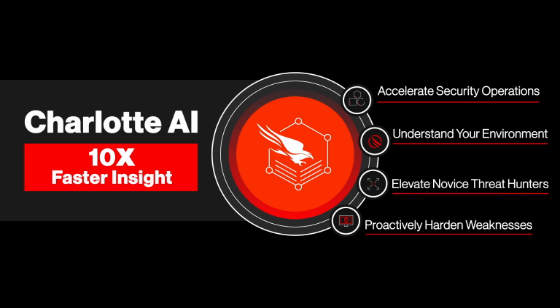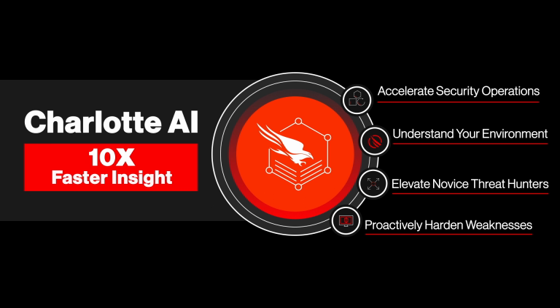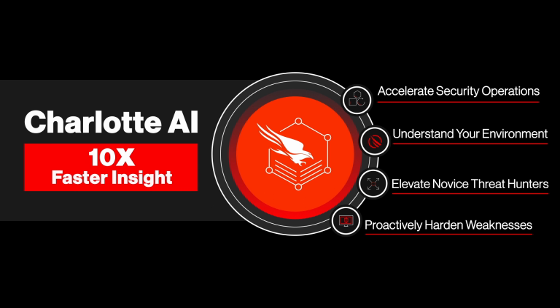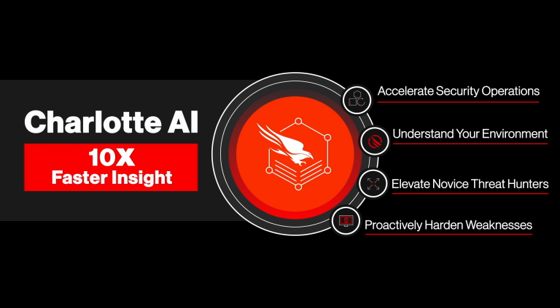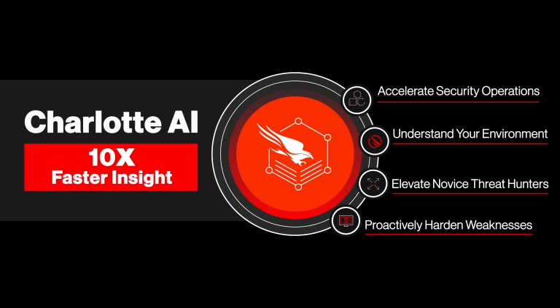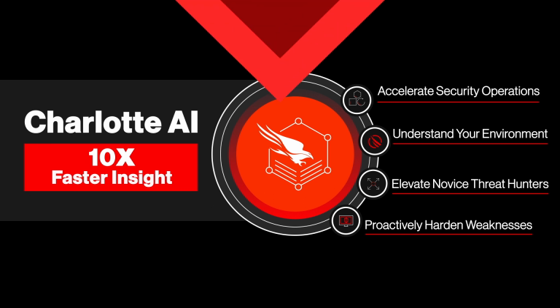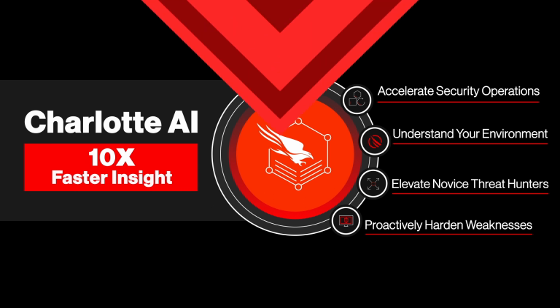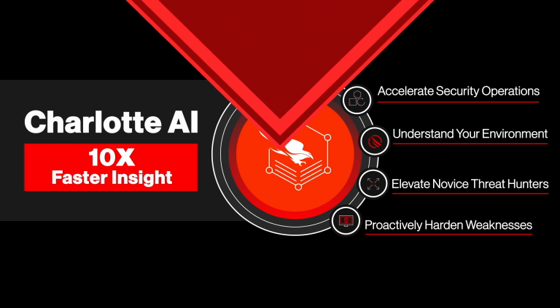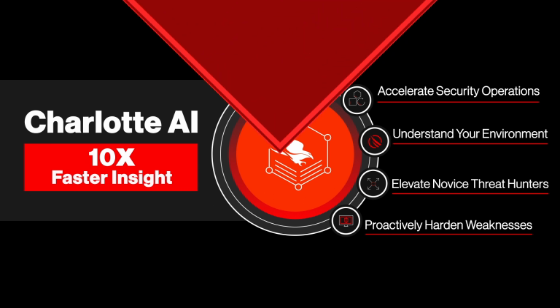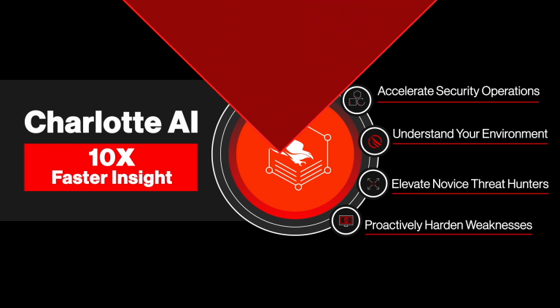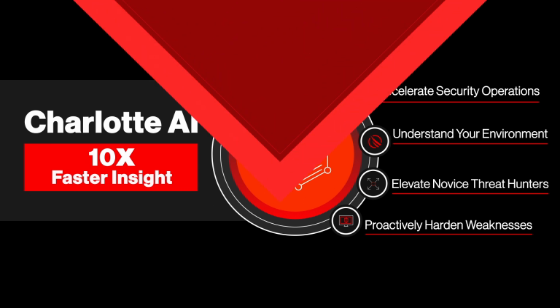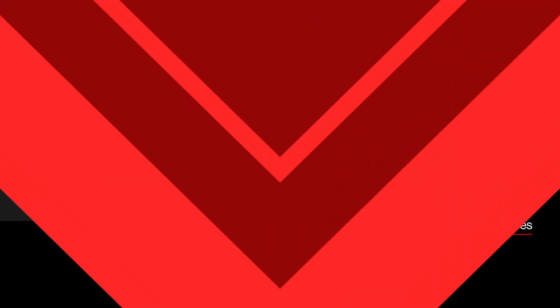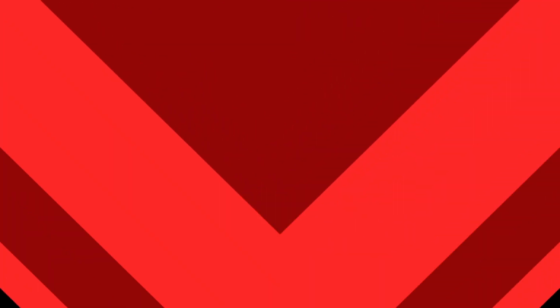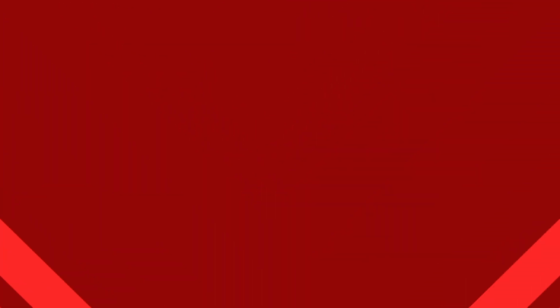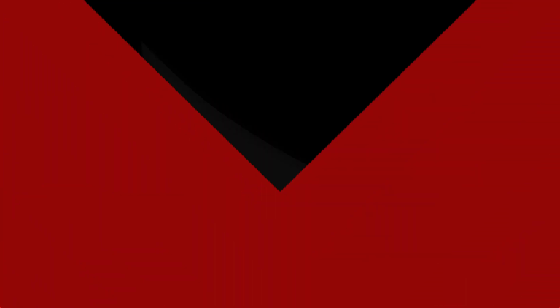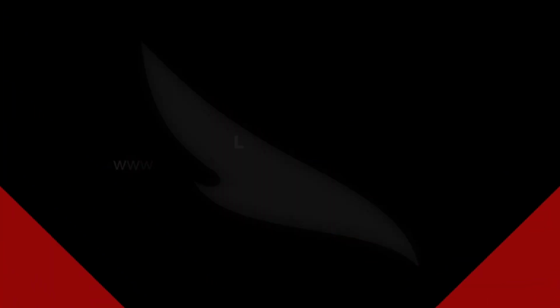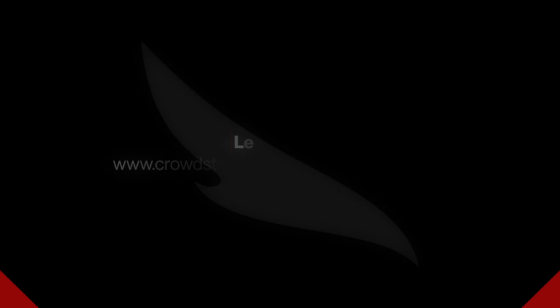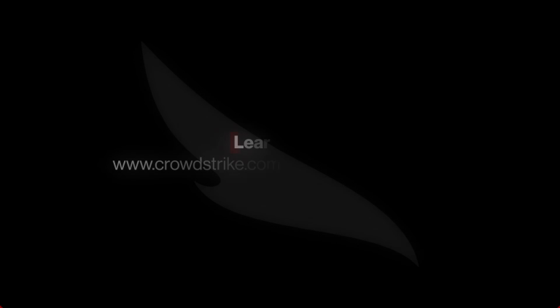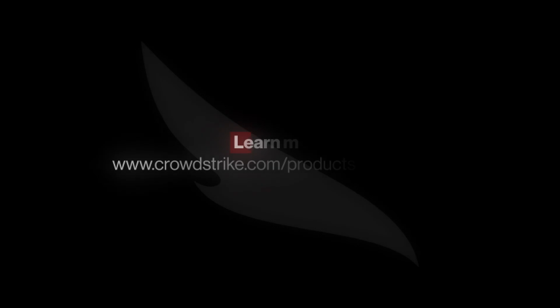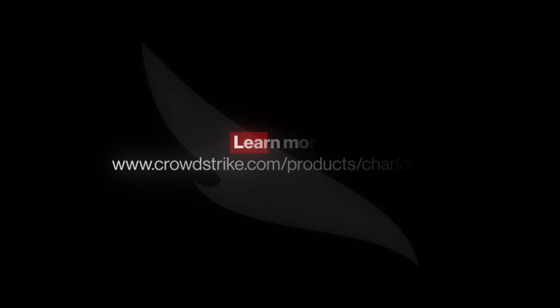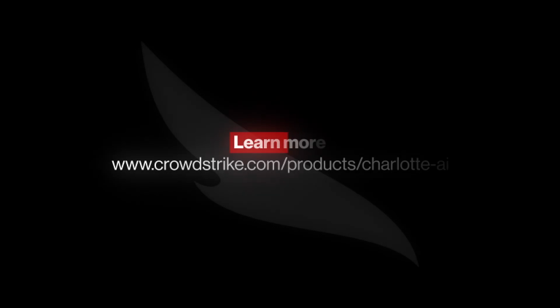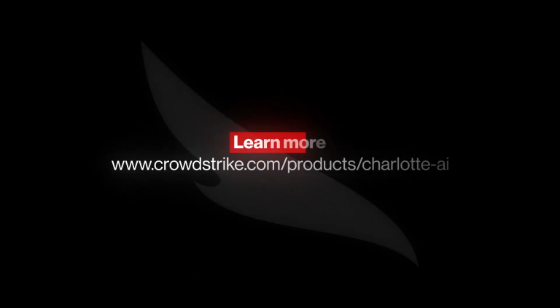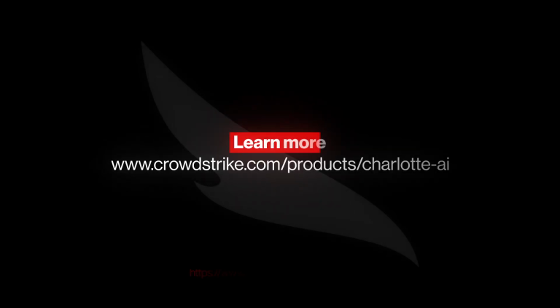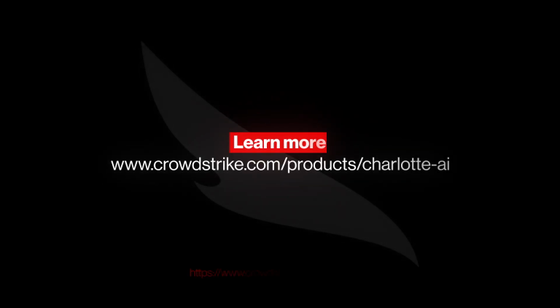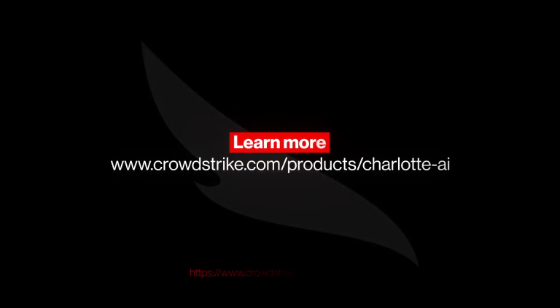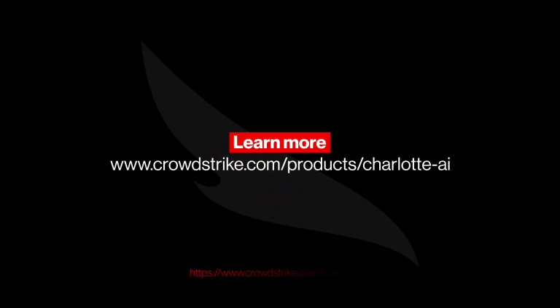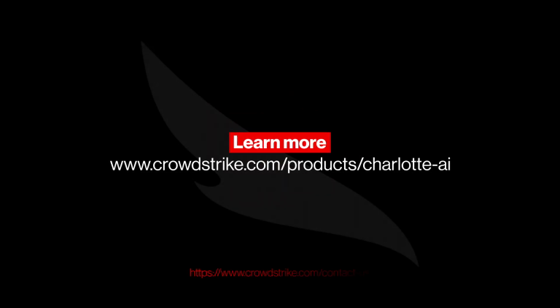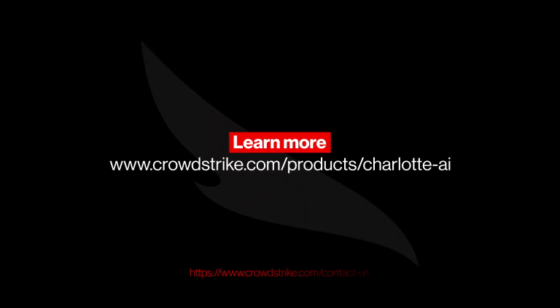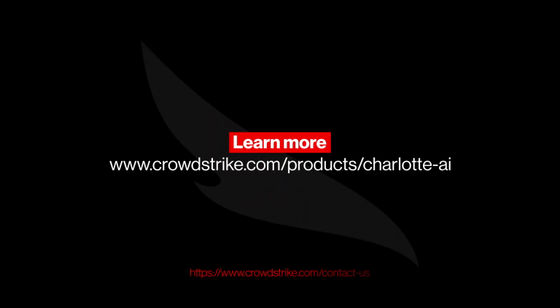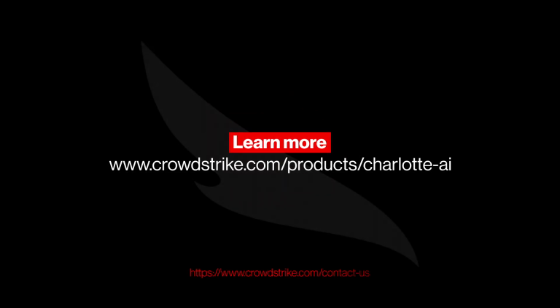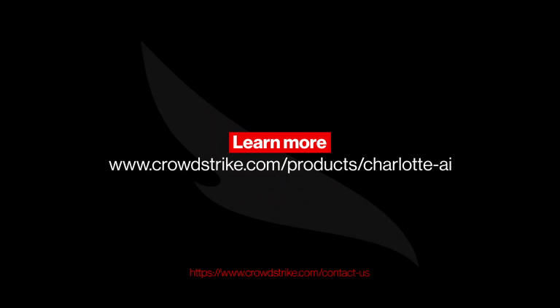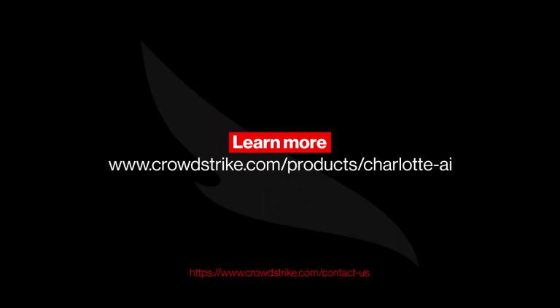Visit our website to learn more about Charlotte AI.